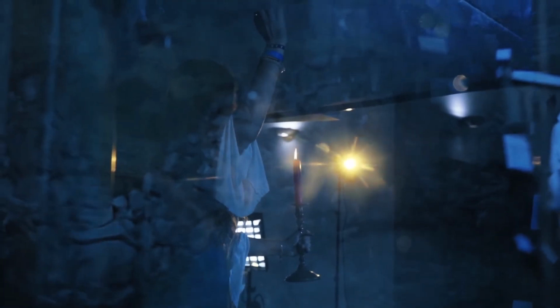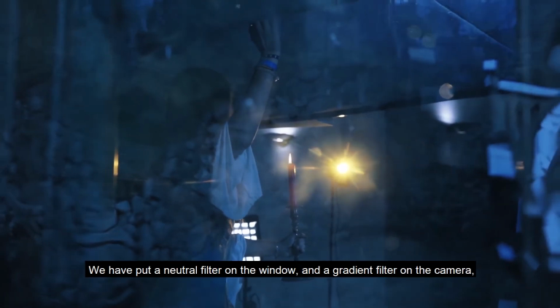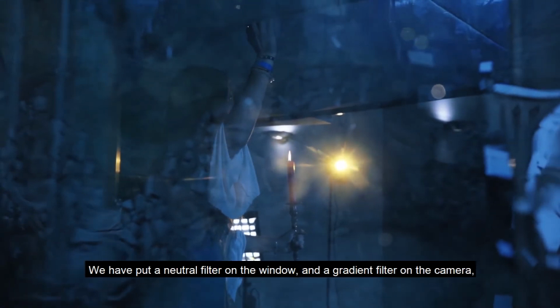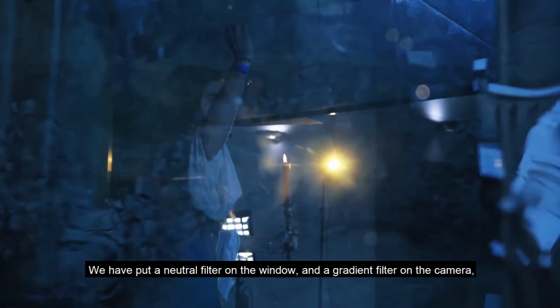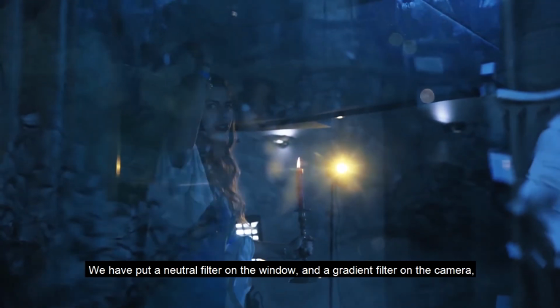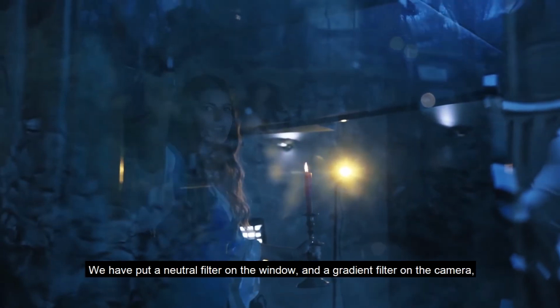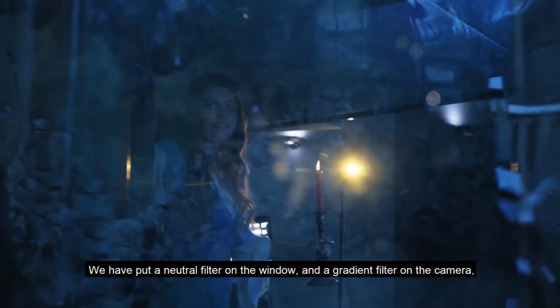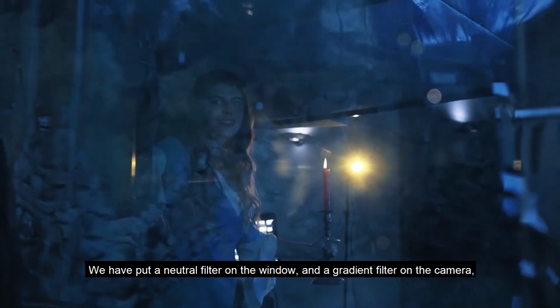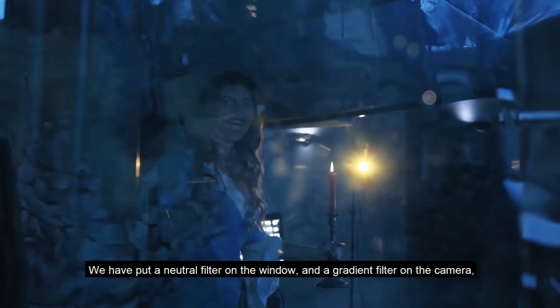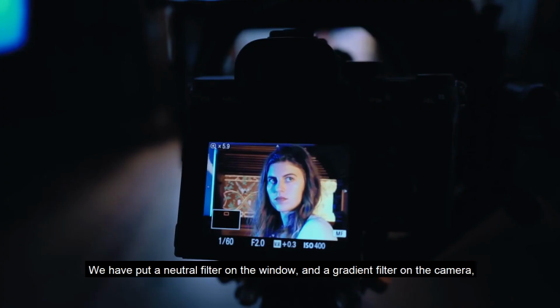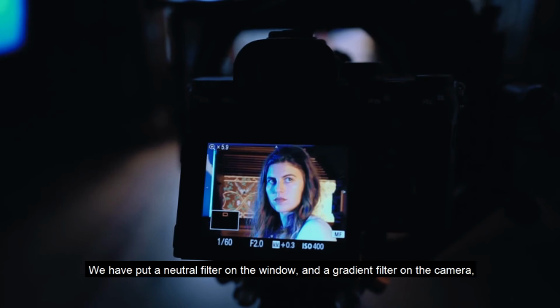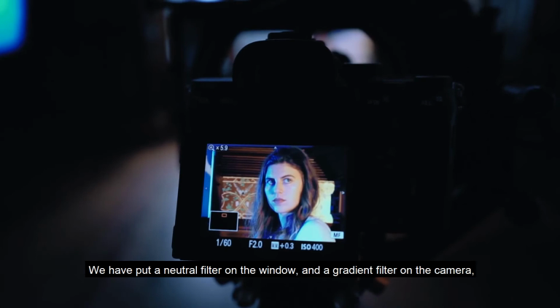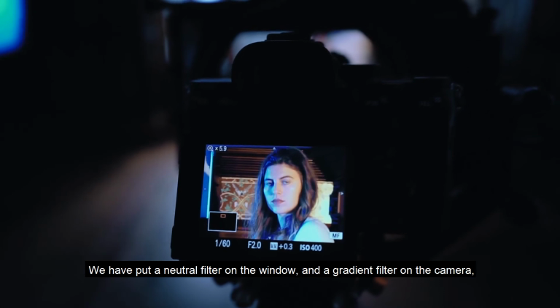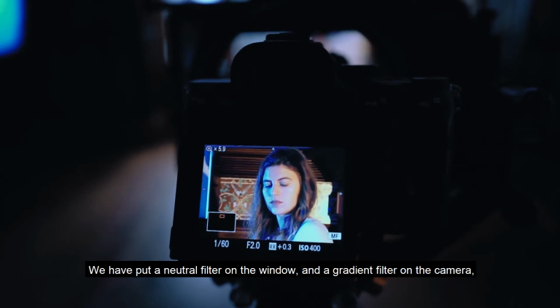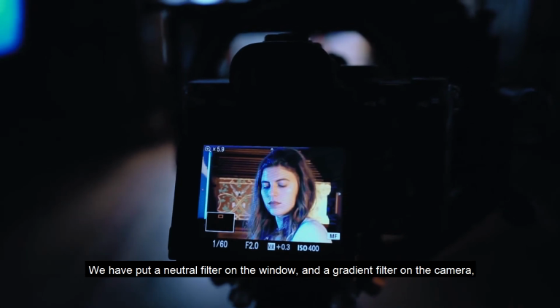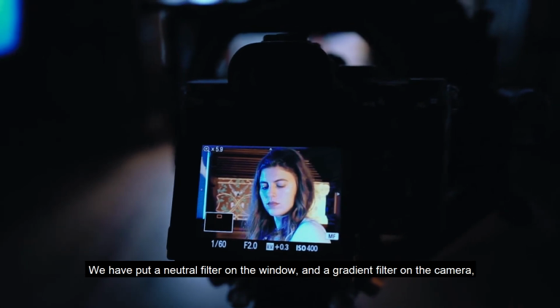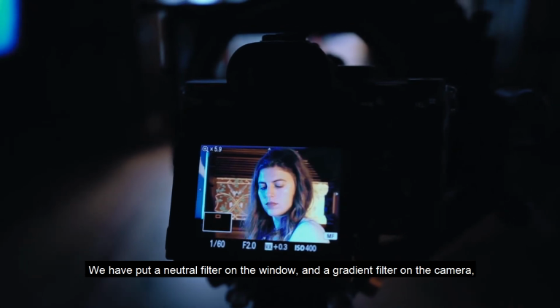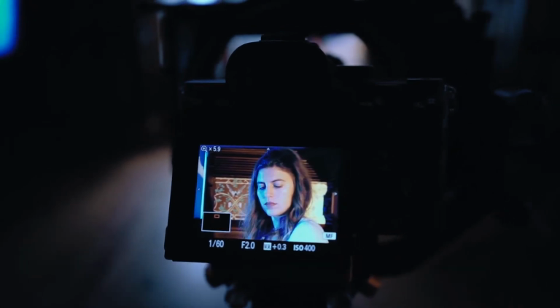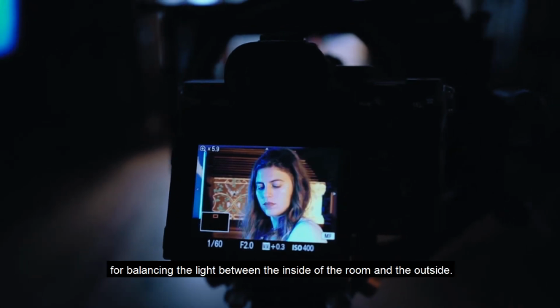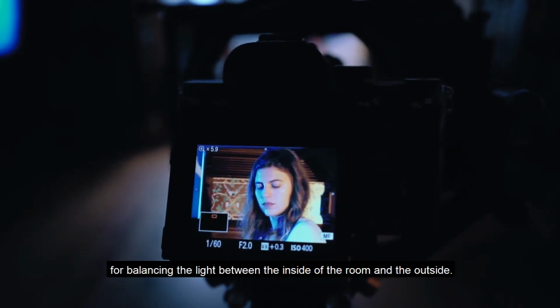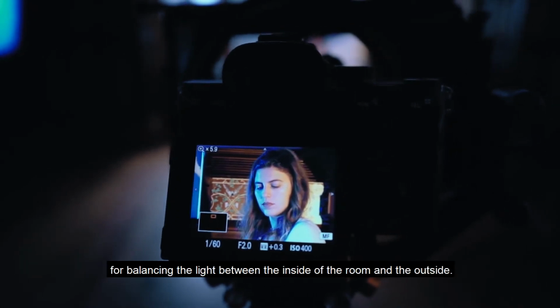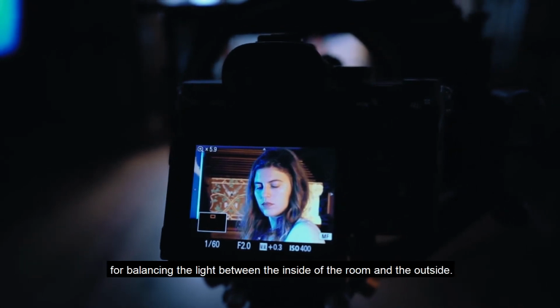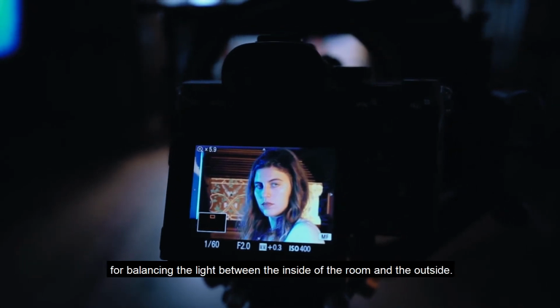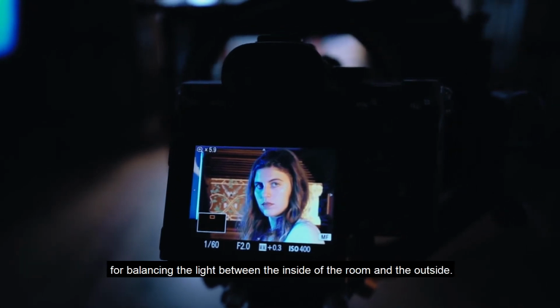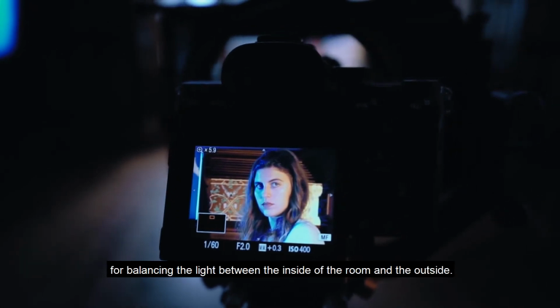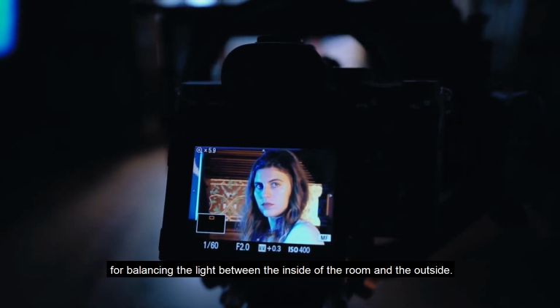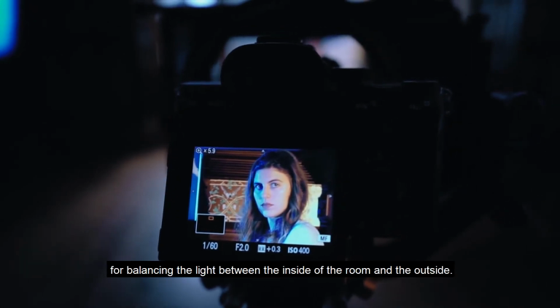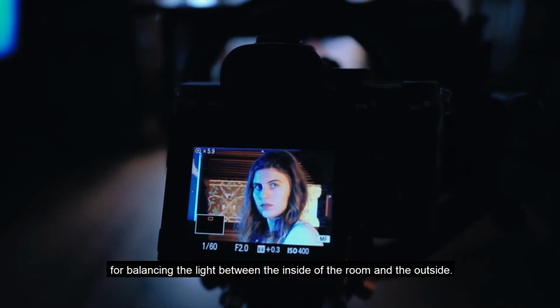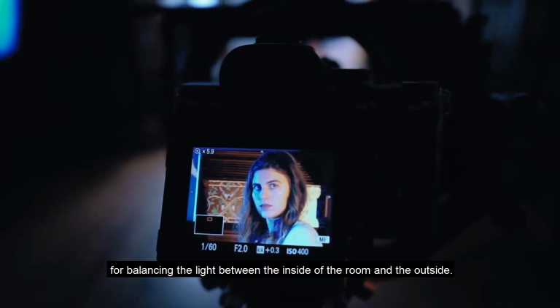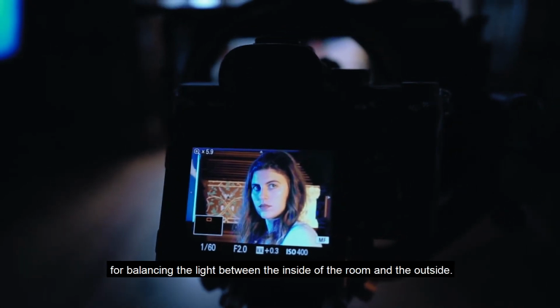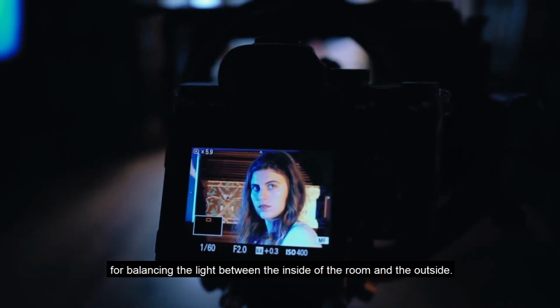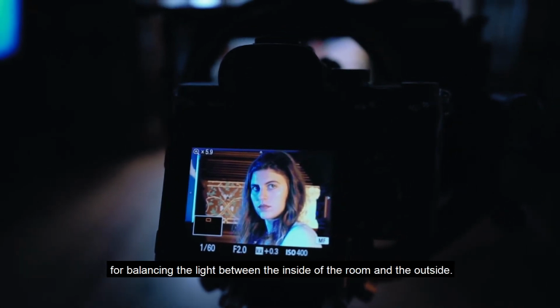We have put a neutral filter on the window and a gradient filter on the camera, for balancing the light between the inside of the room and the outside.